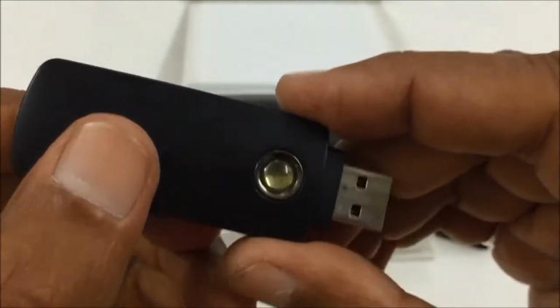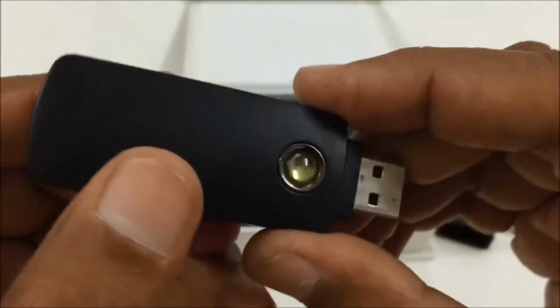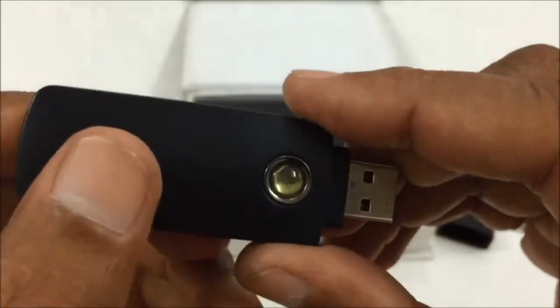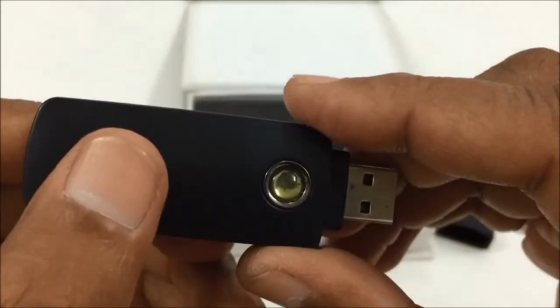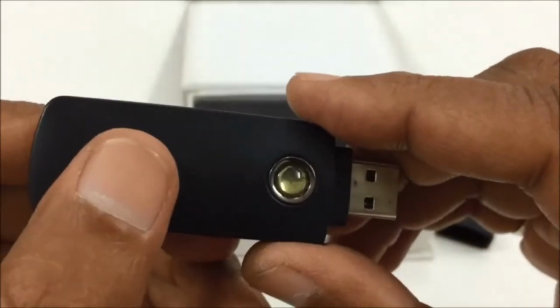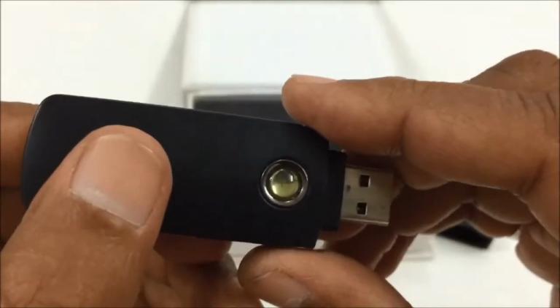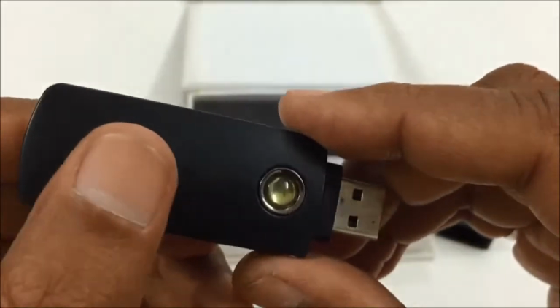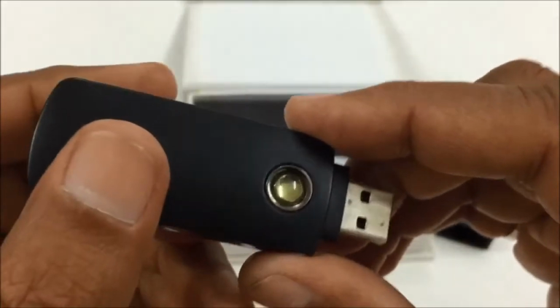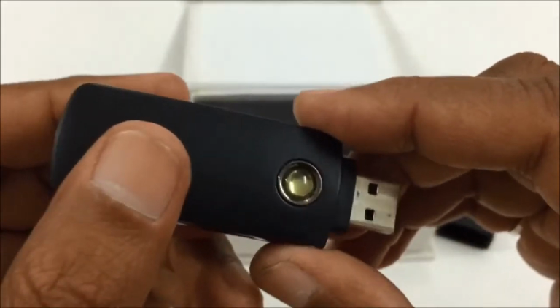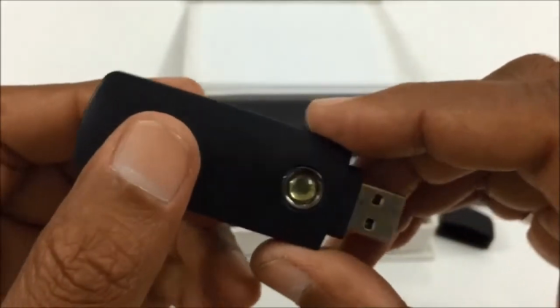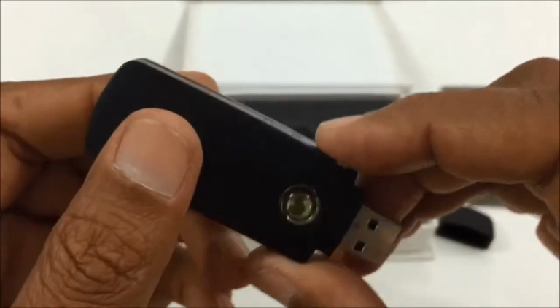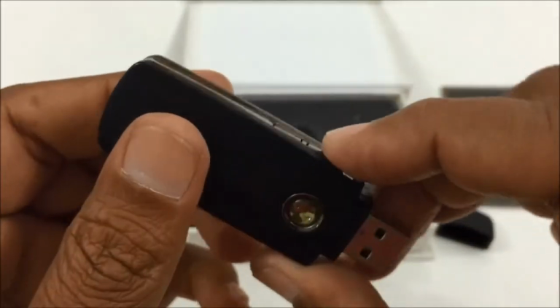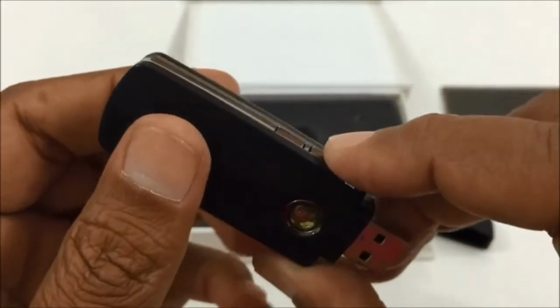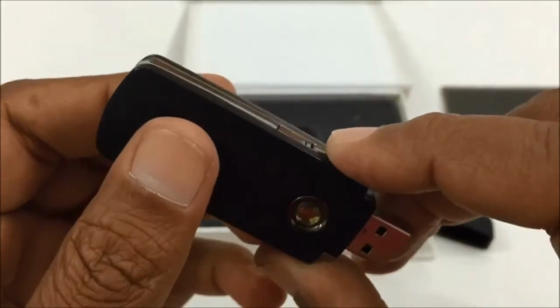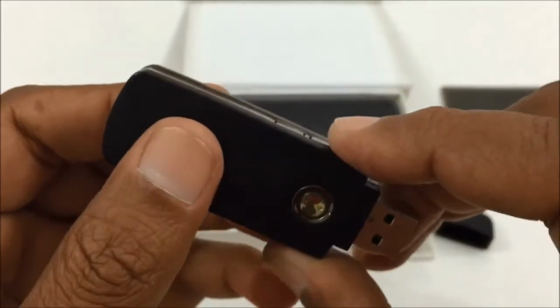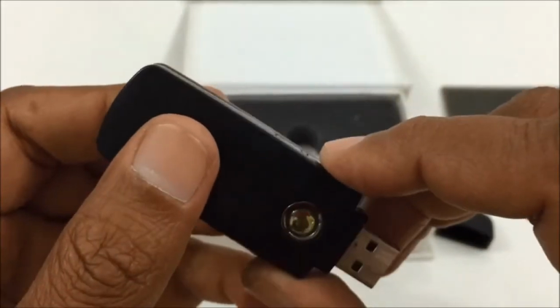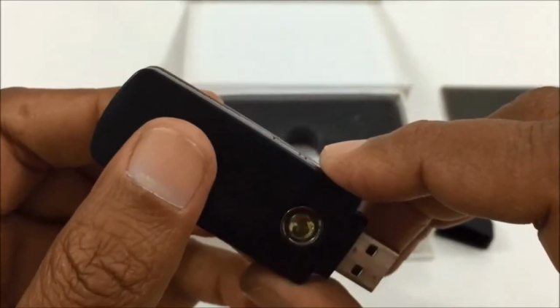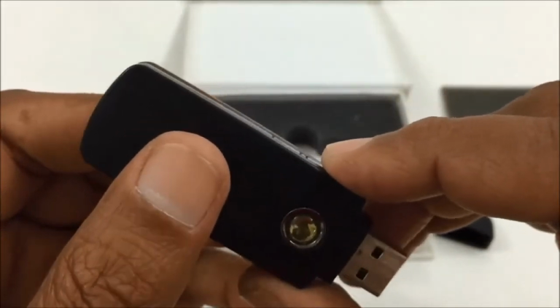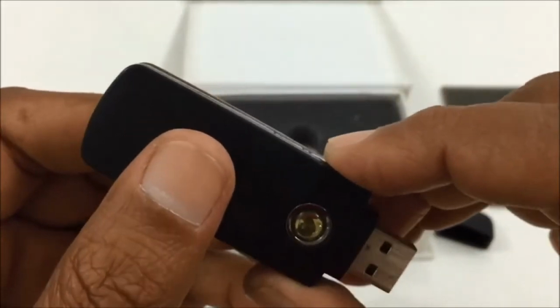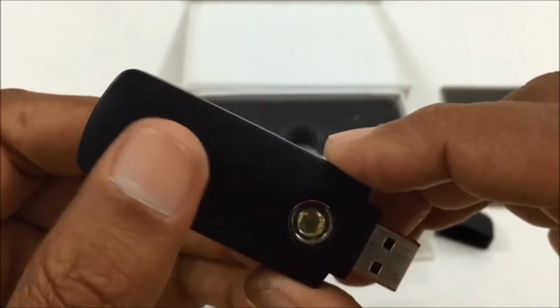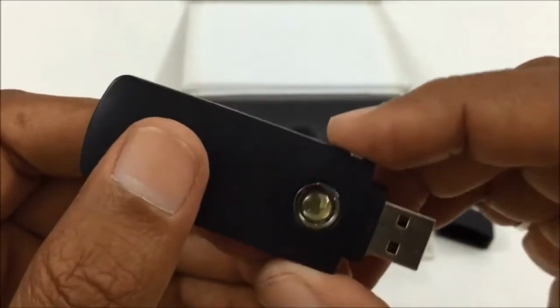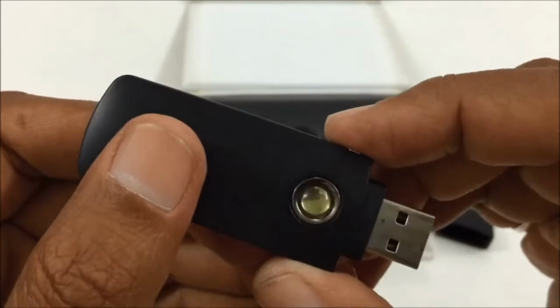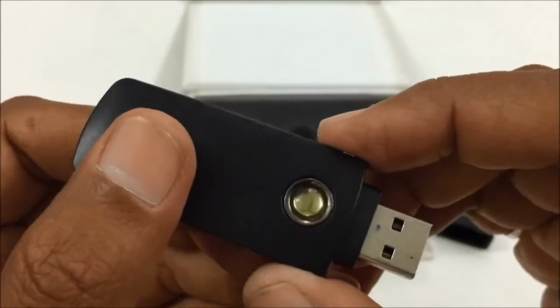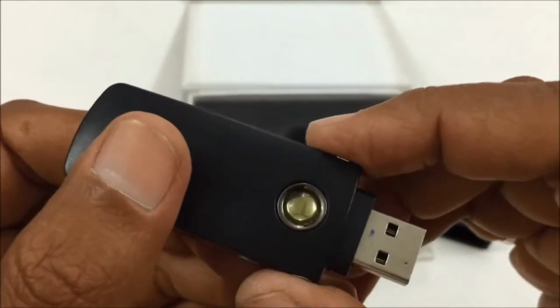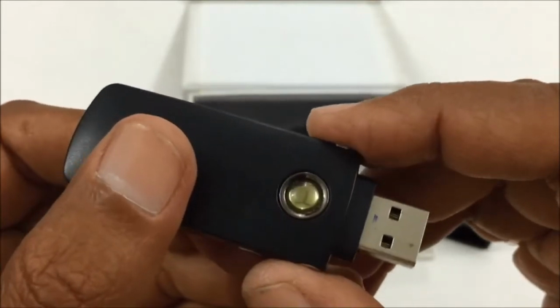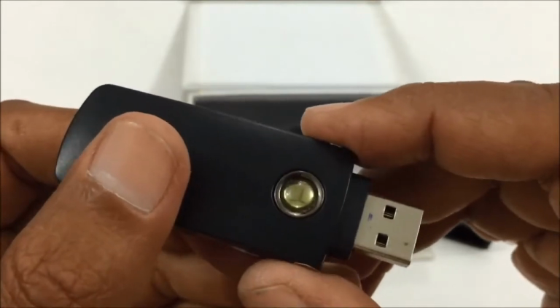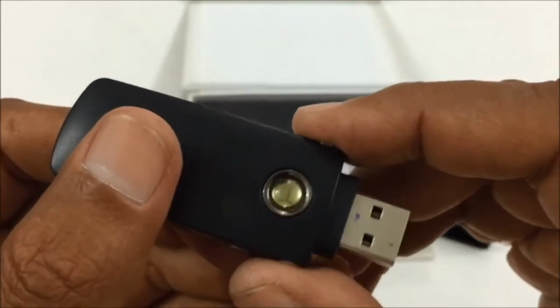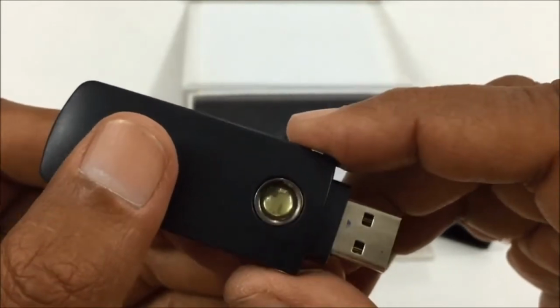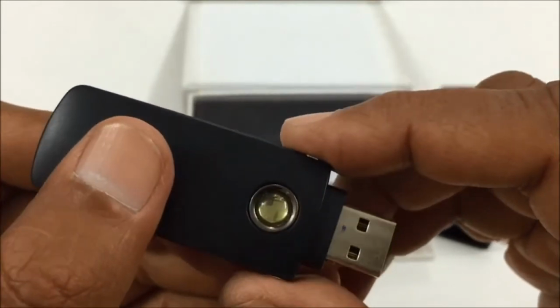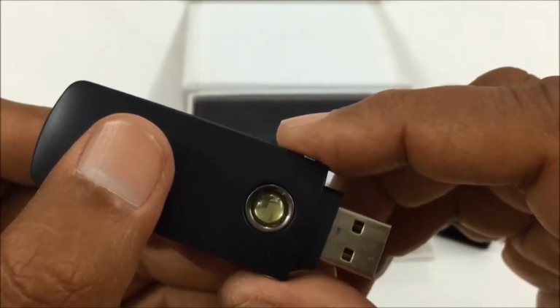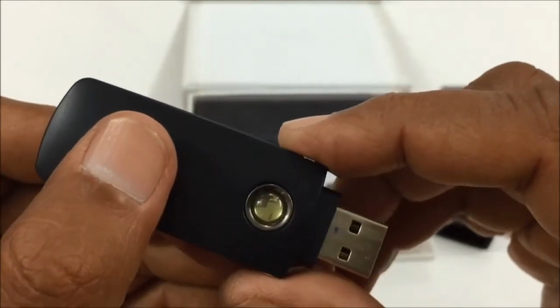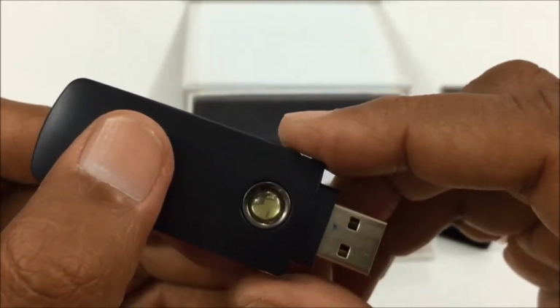Now it is switched off. I am going to show you how it will work with motion detection.